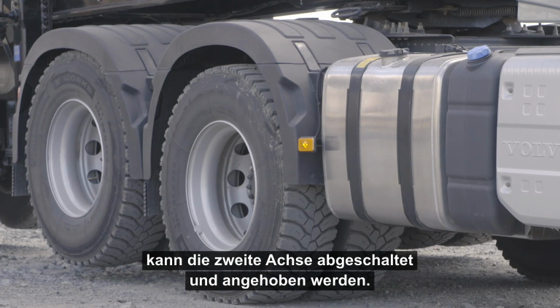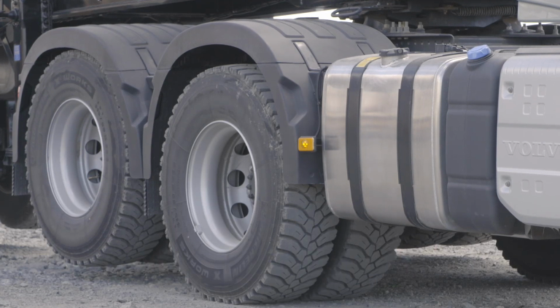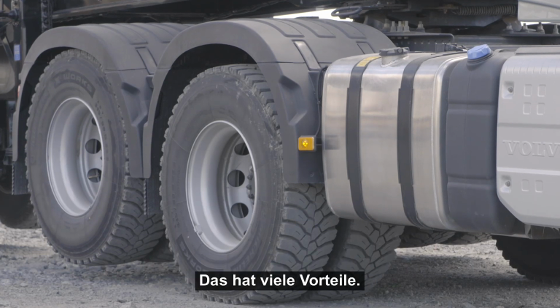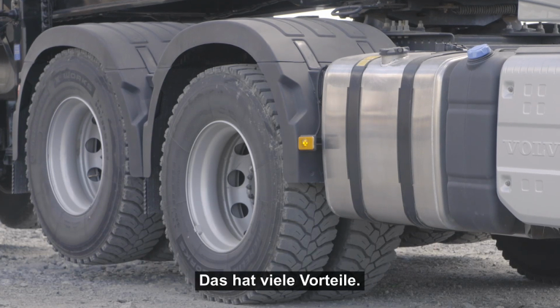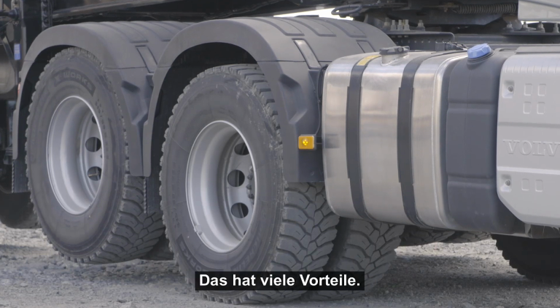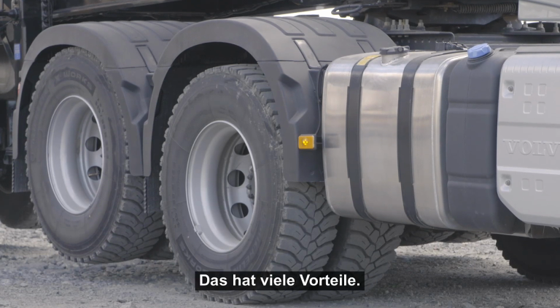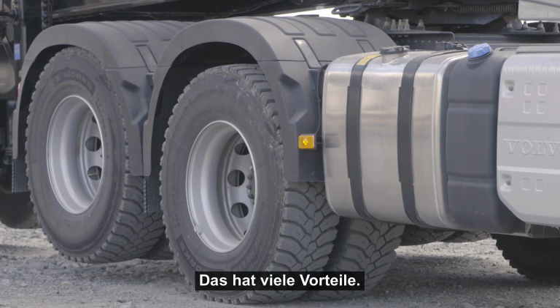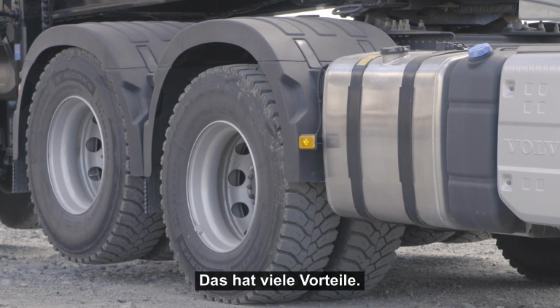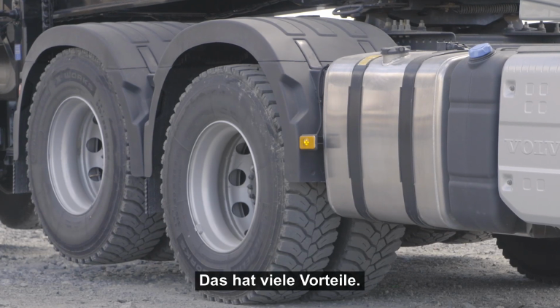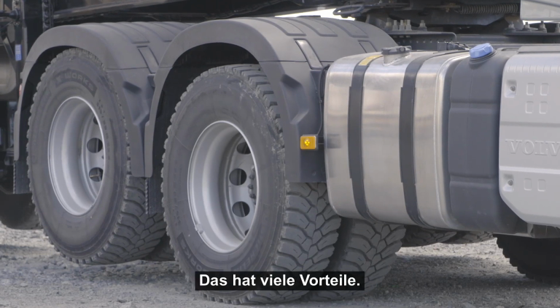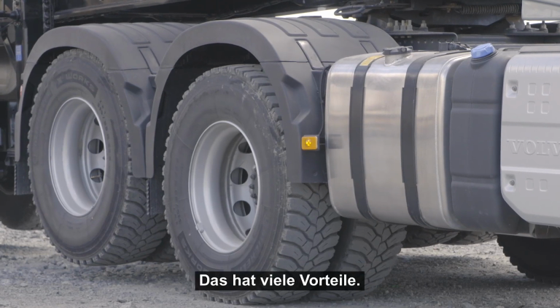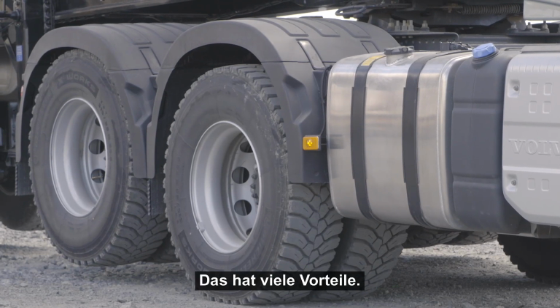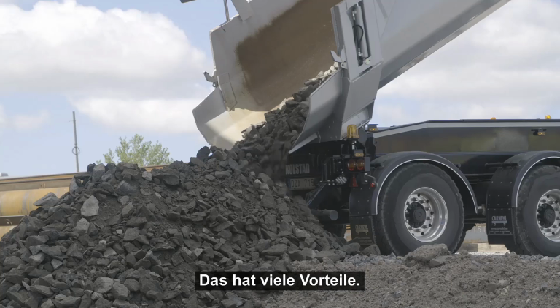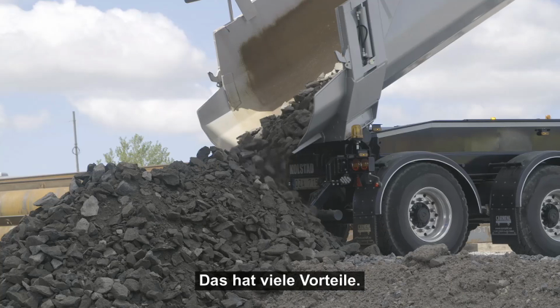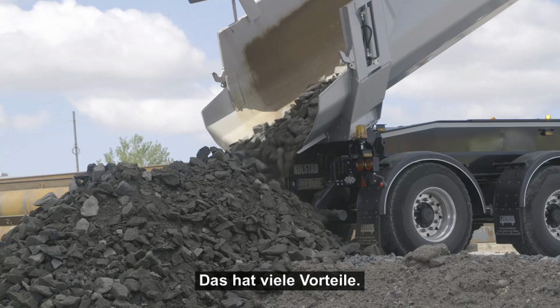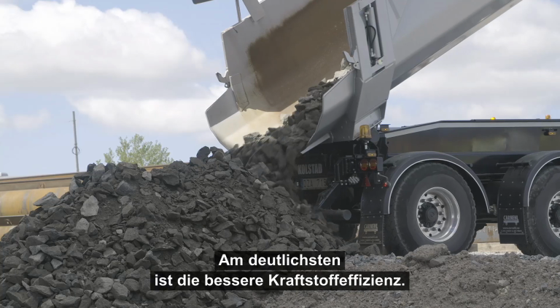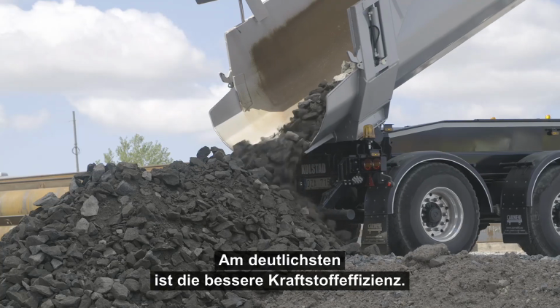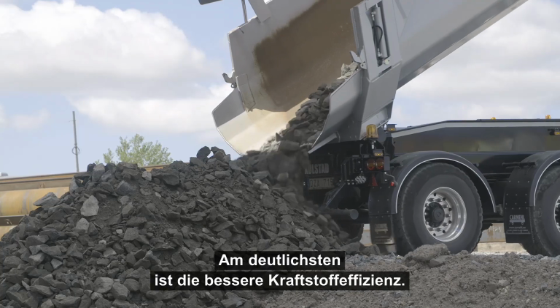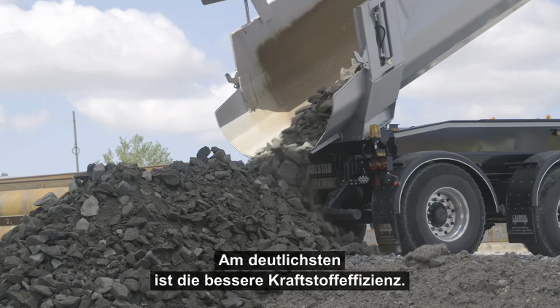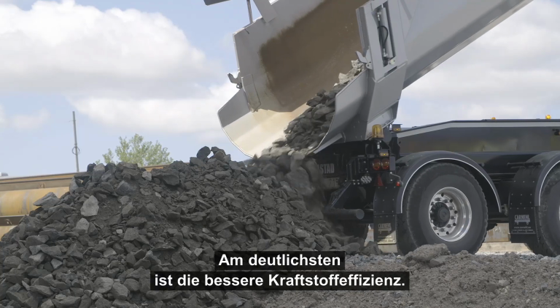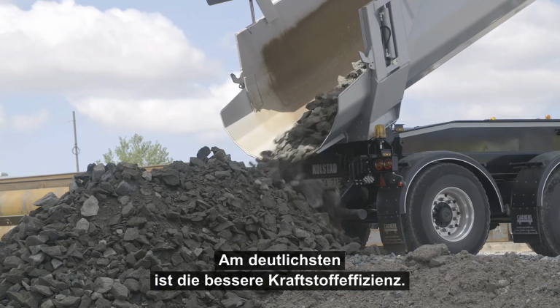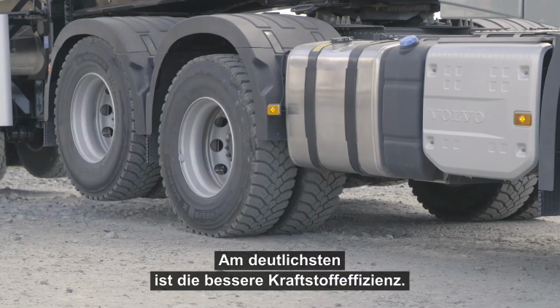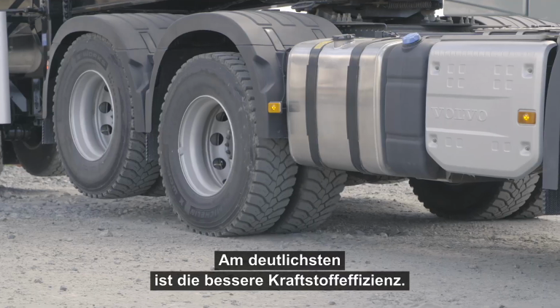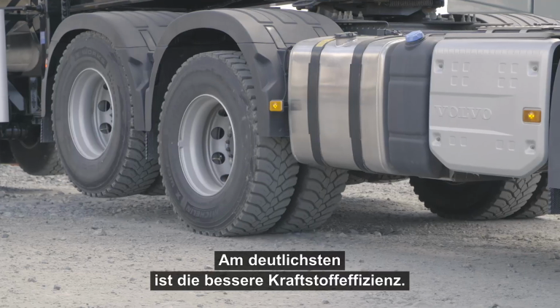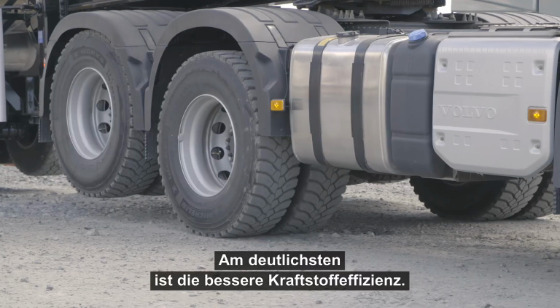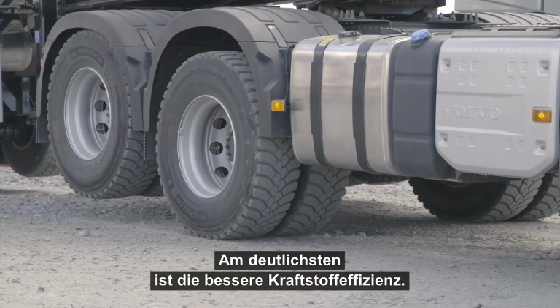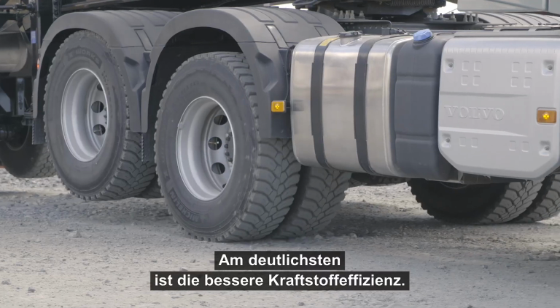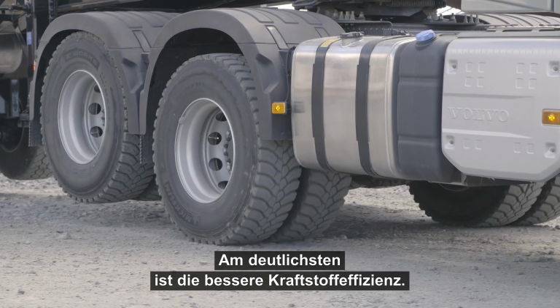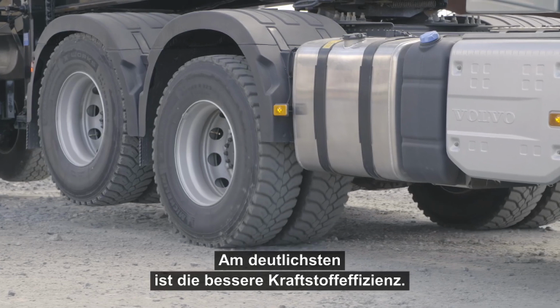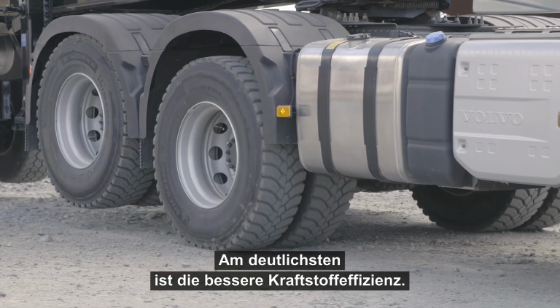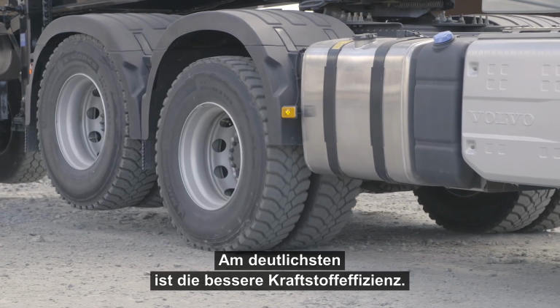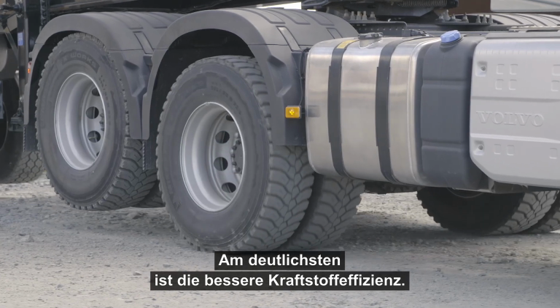This means a lot of advantages, where the most obvious one is improved fuel efficiency.